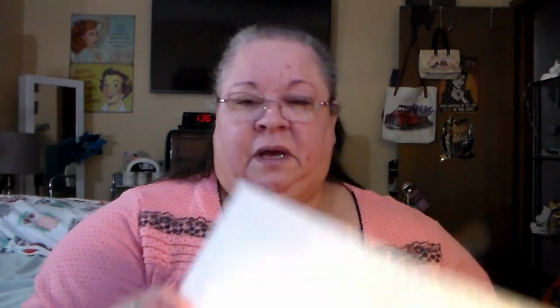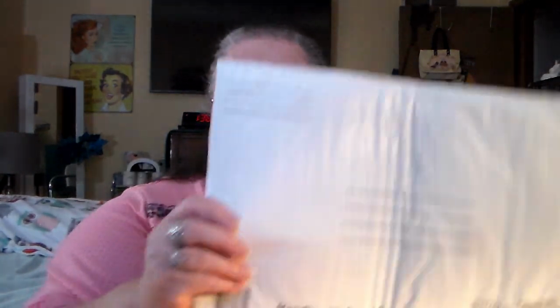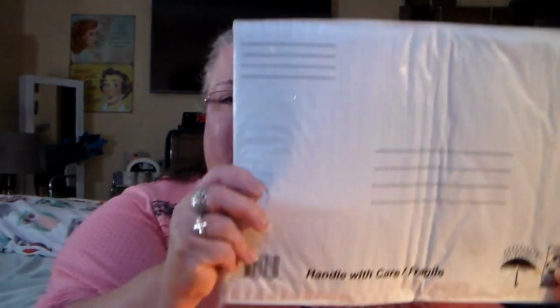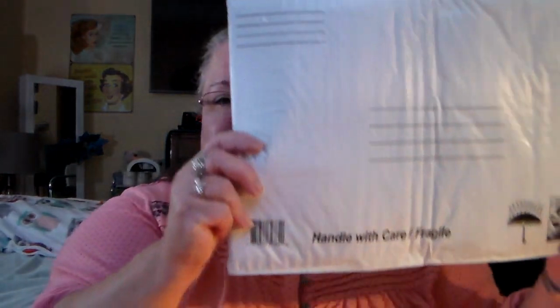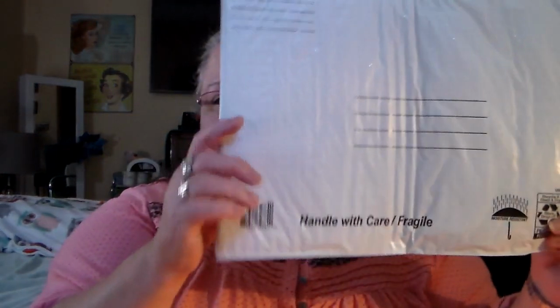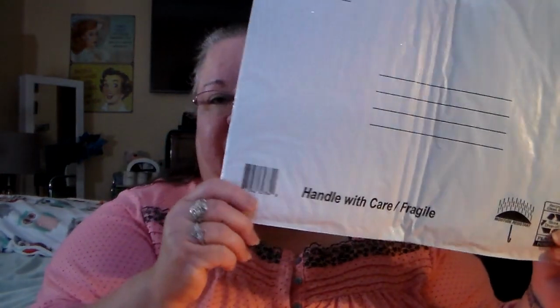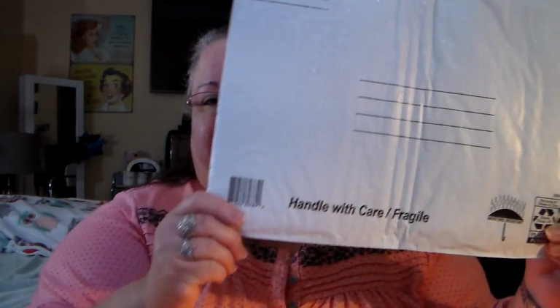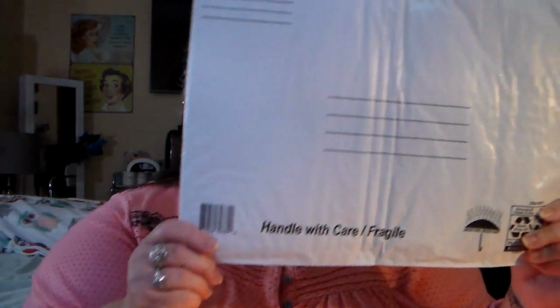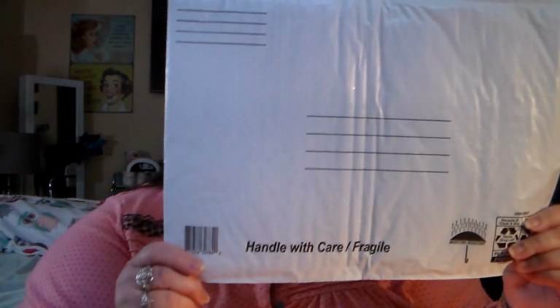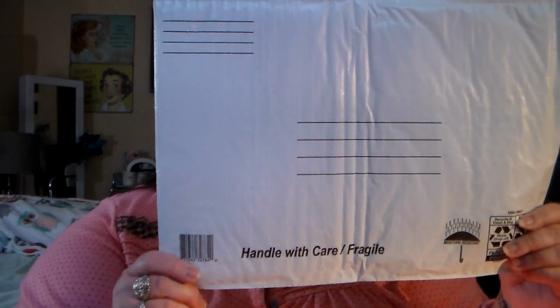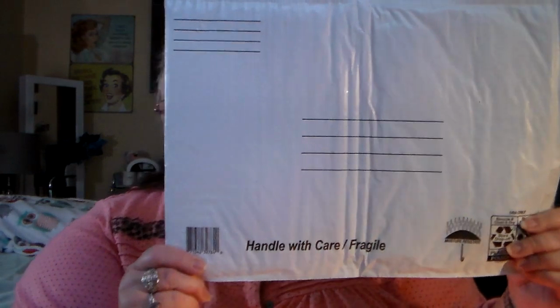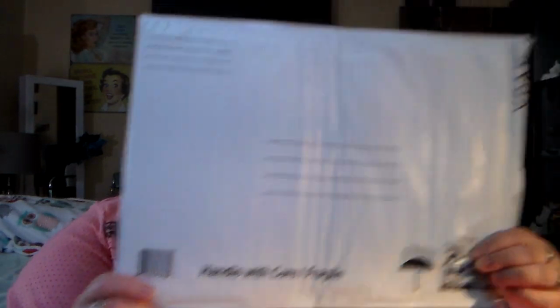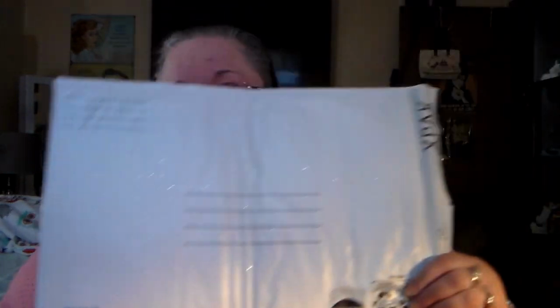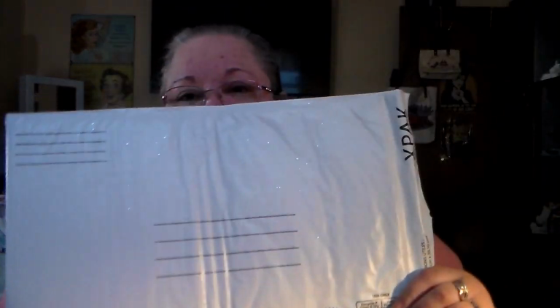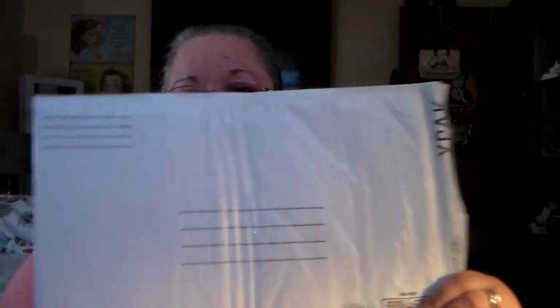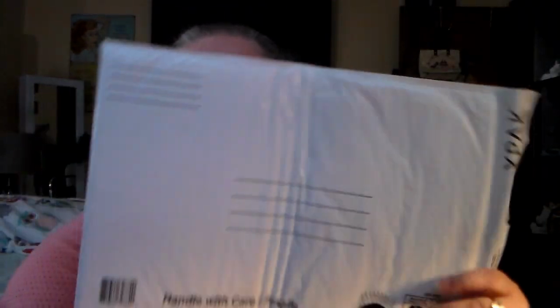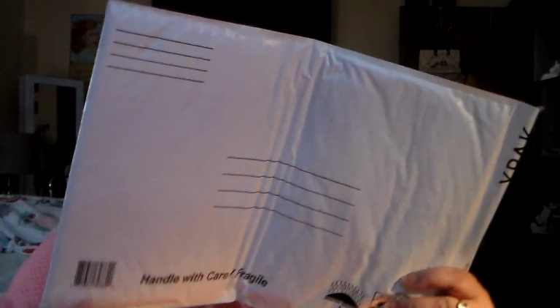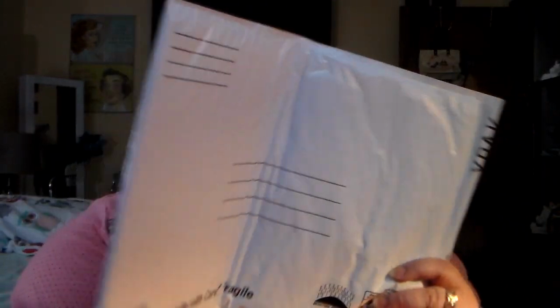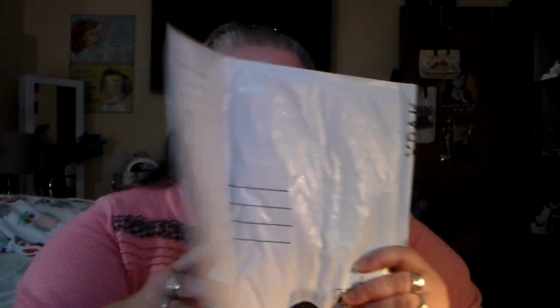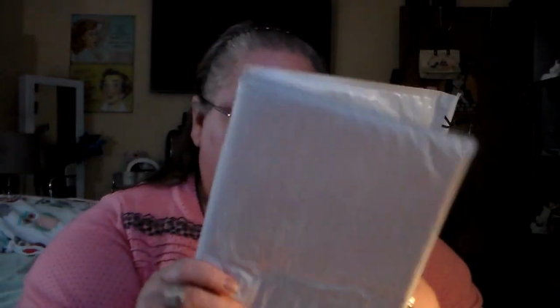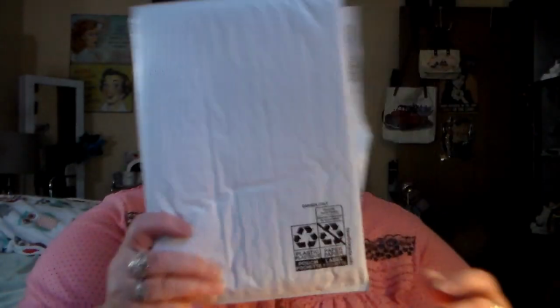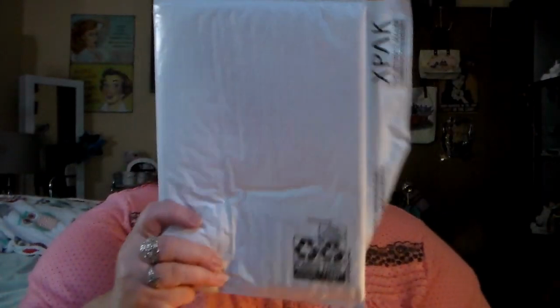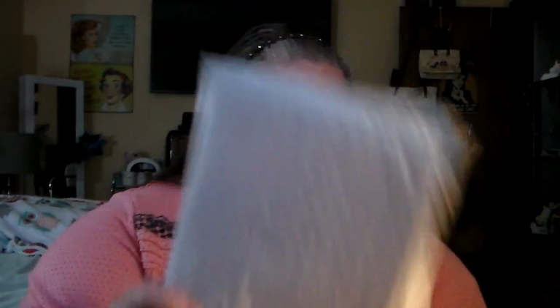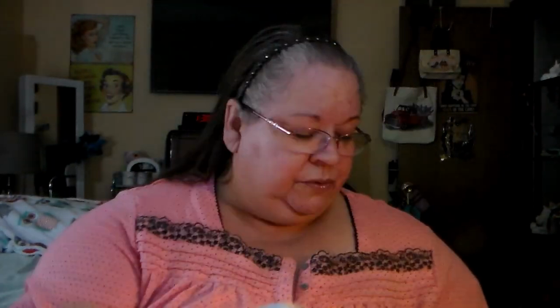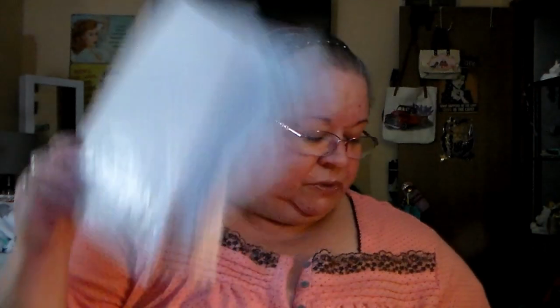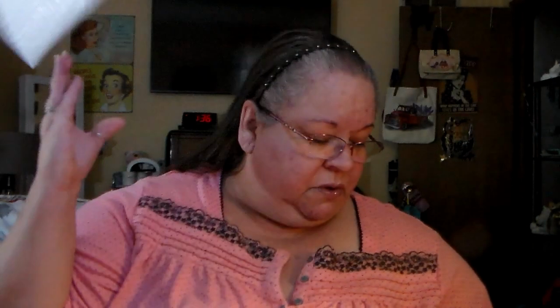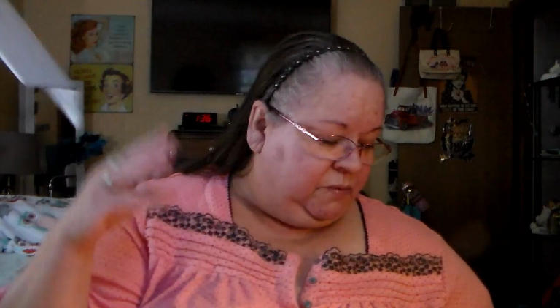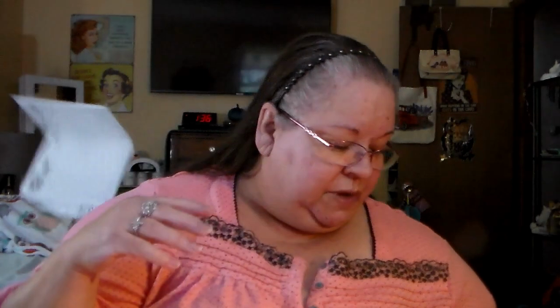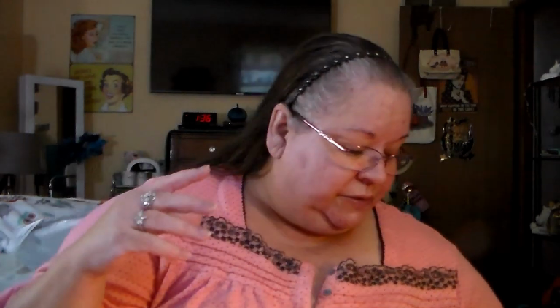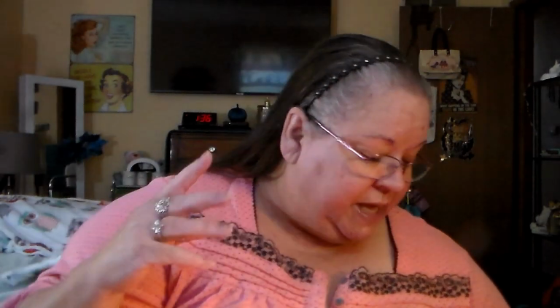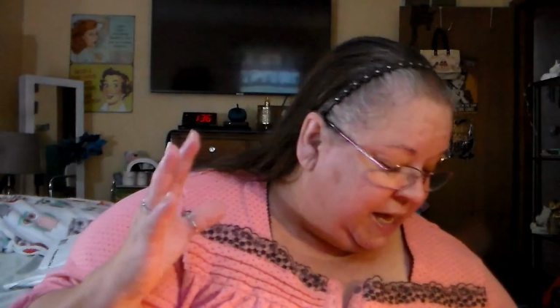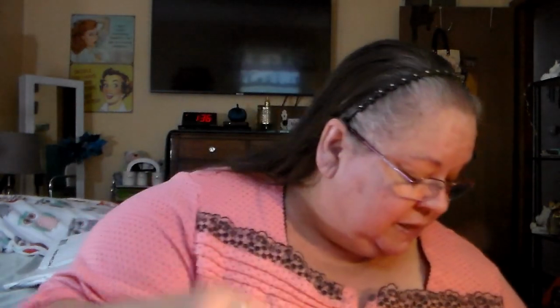Got something I need to be sending out, so yeah, needed one of those — so there's that.